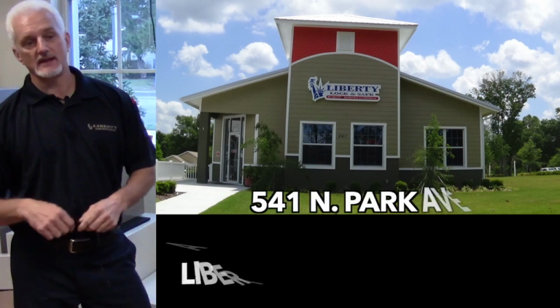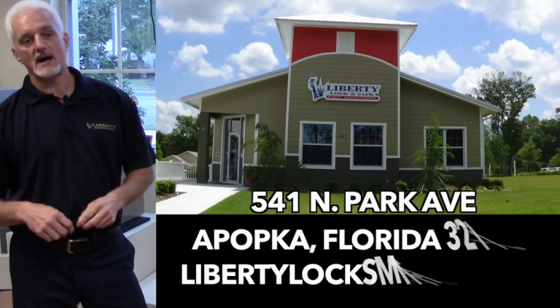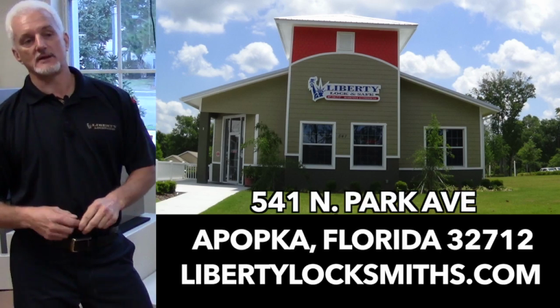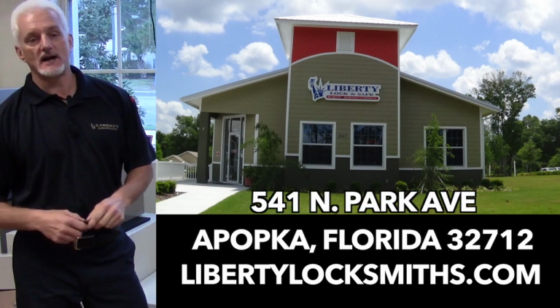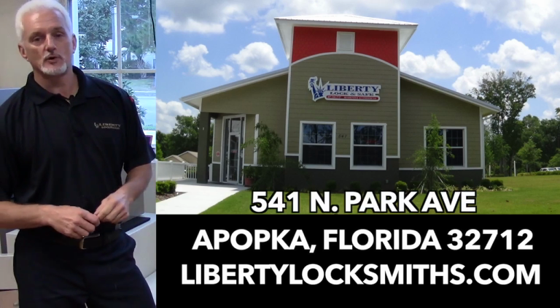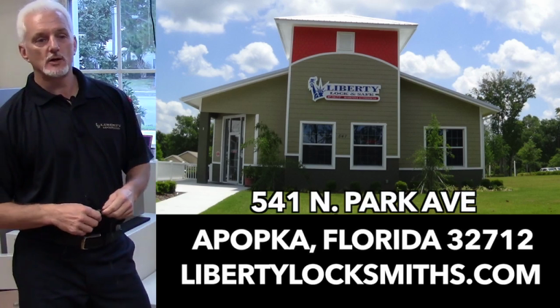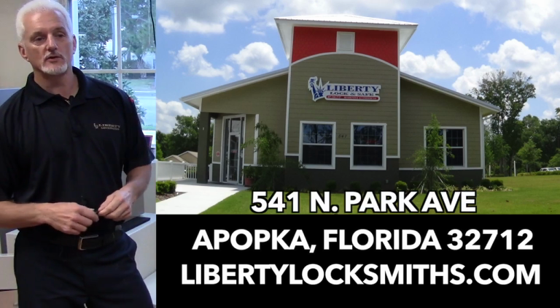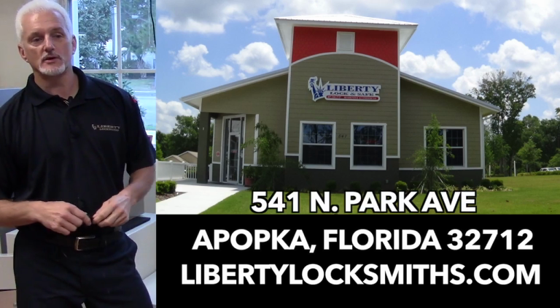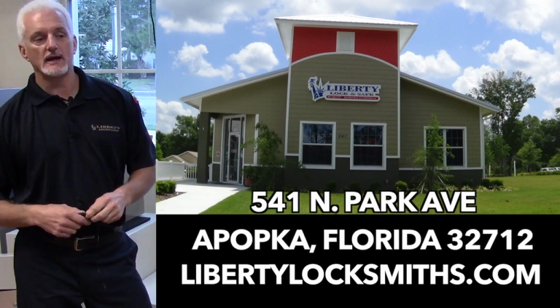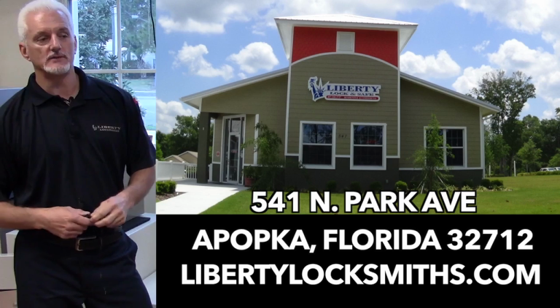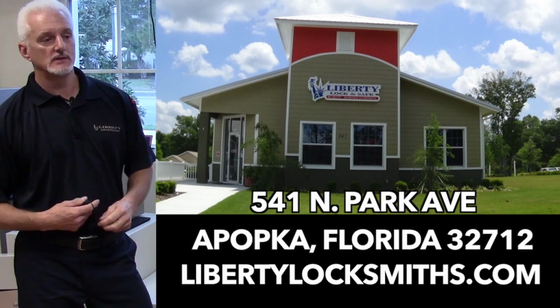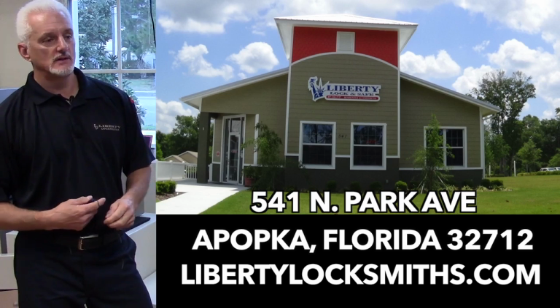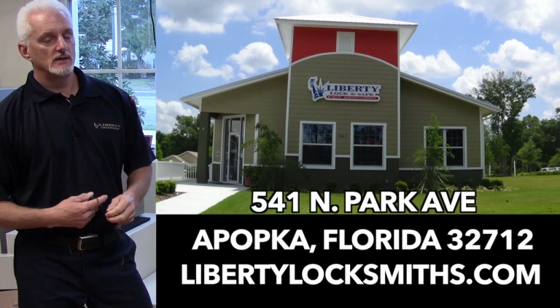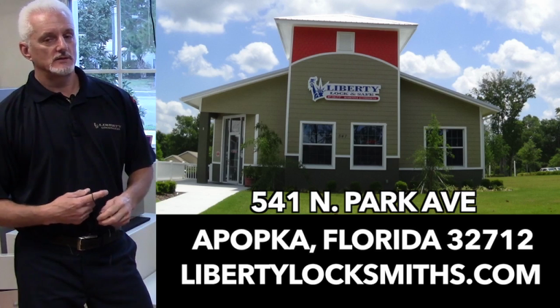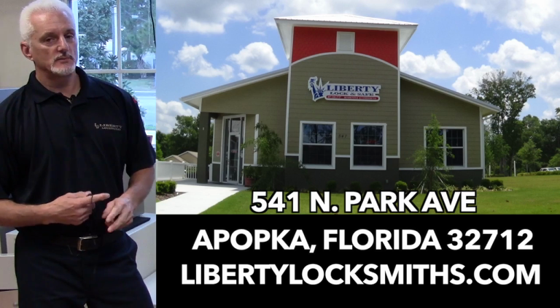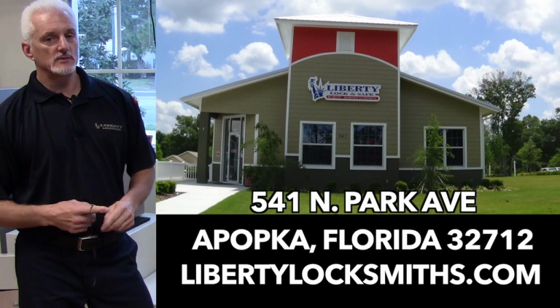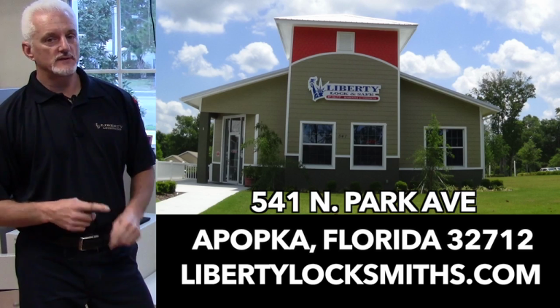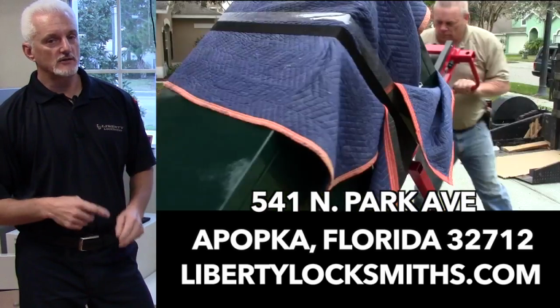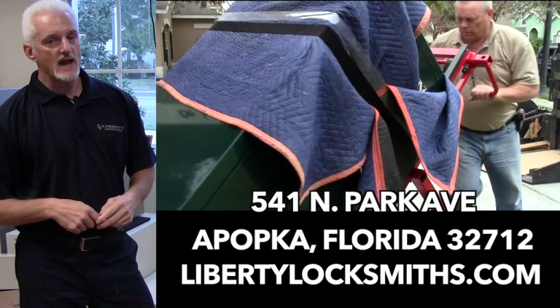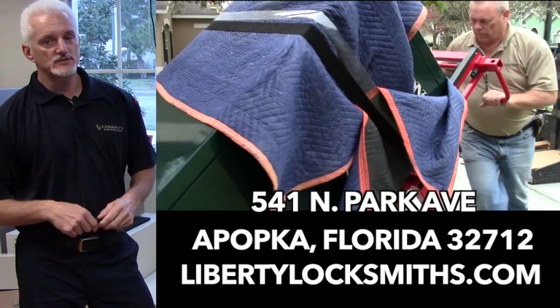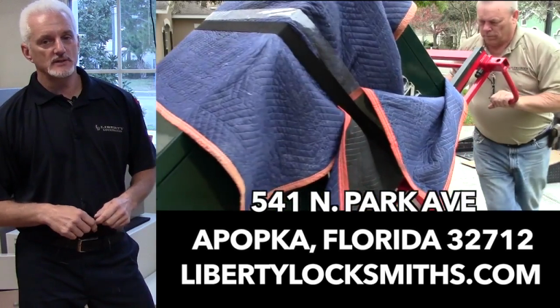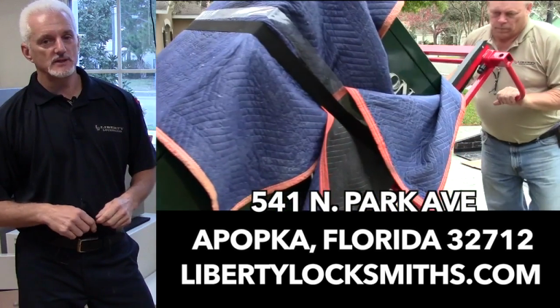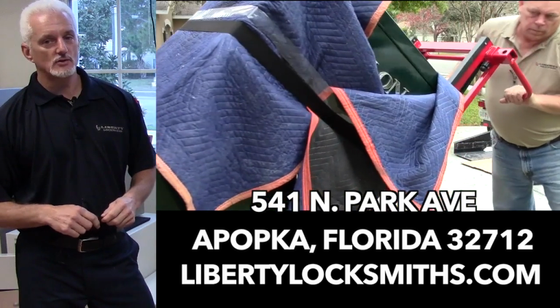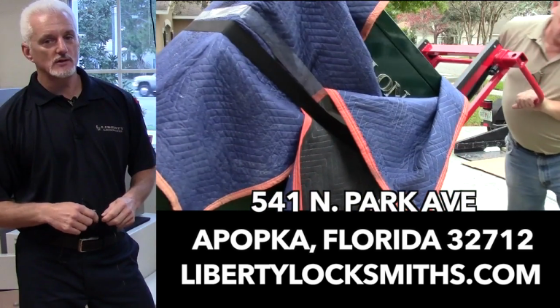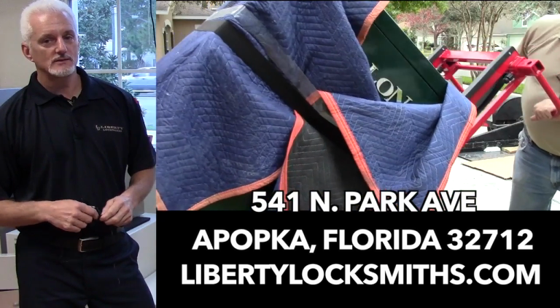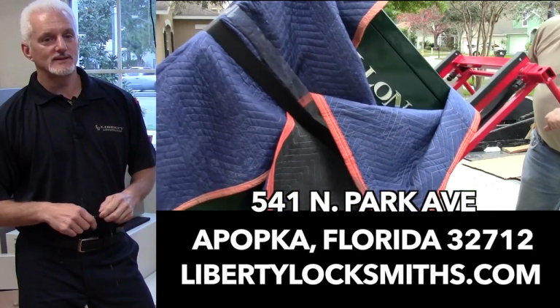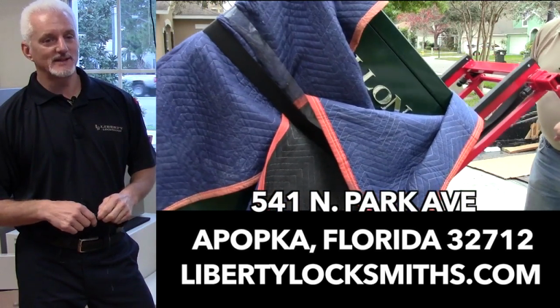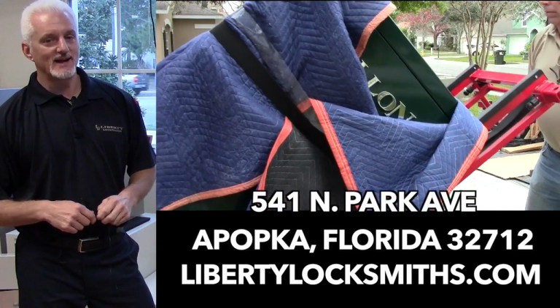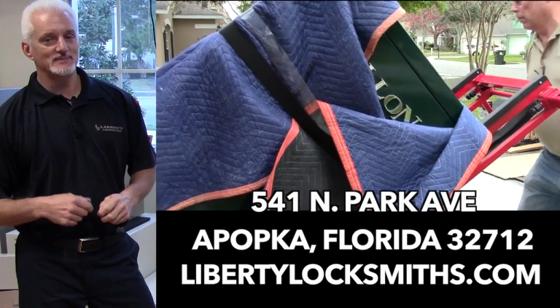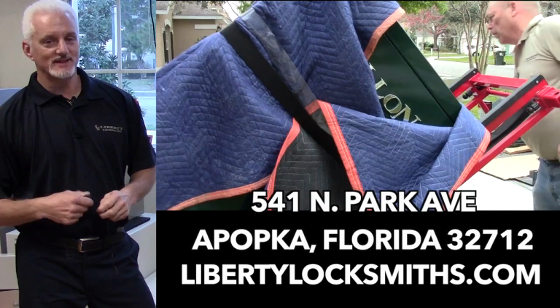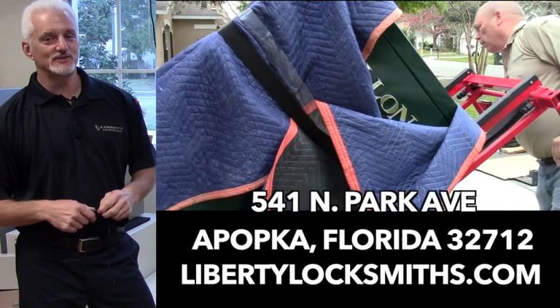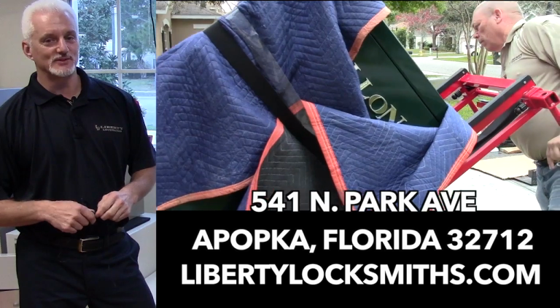Downtown Apopka, 541 North Park Avenue. Just remember, protecting your assets shouldn't be a big chore. Liberty Locksmiths keep you safe and secure.